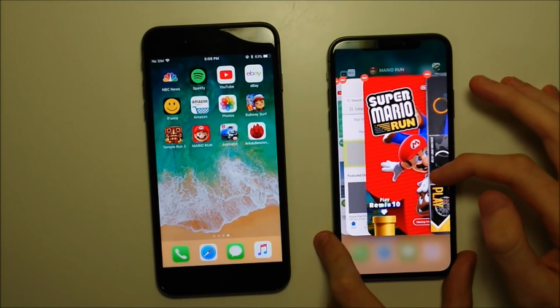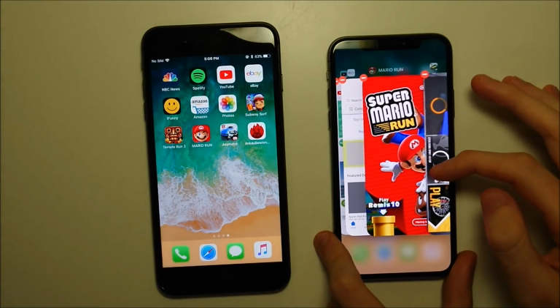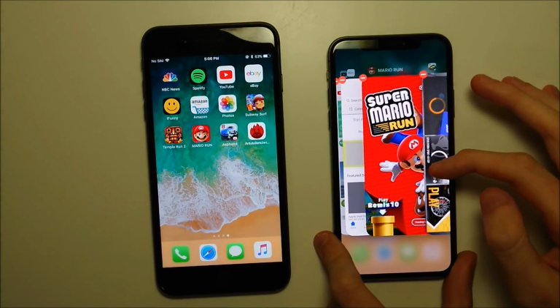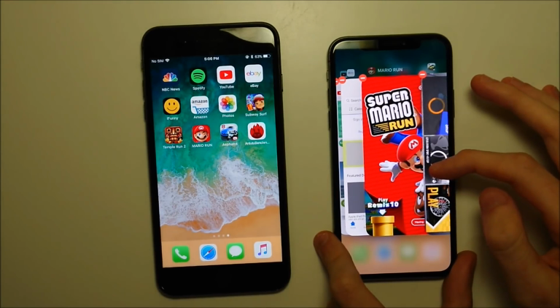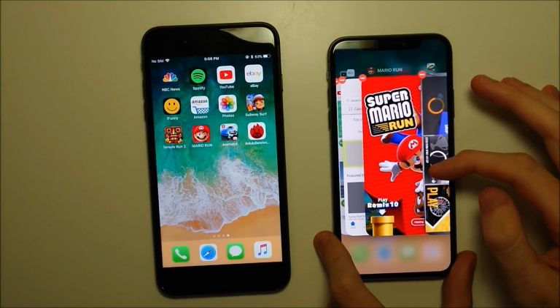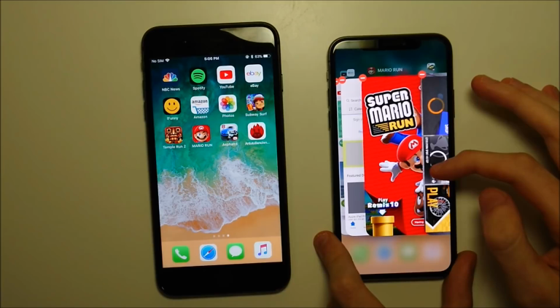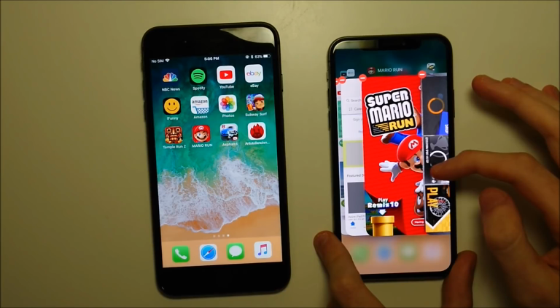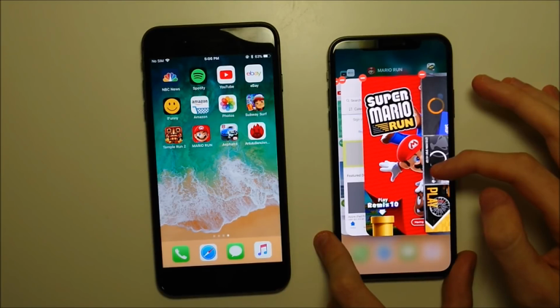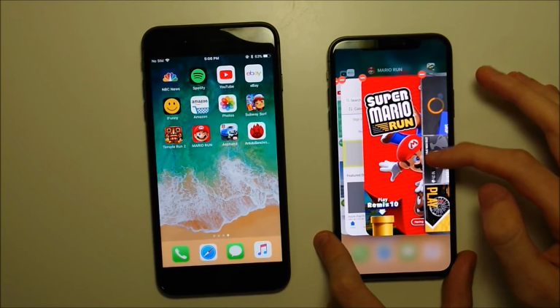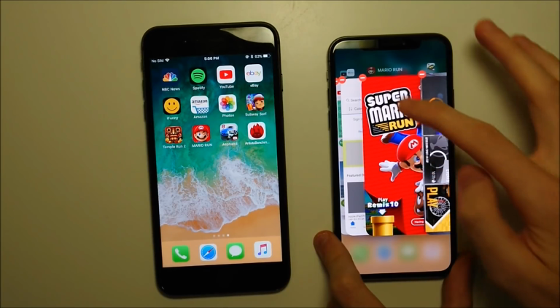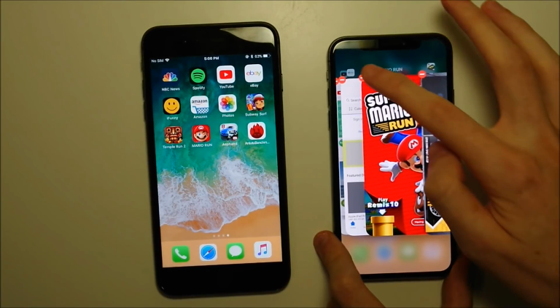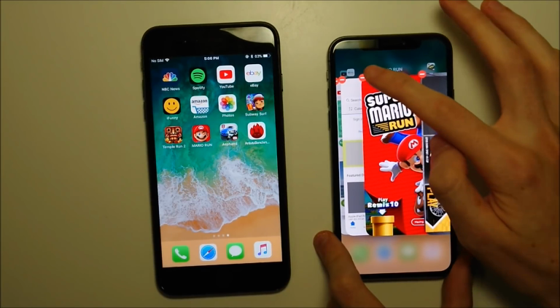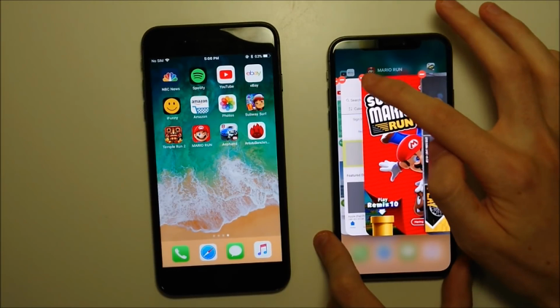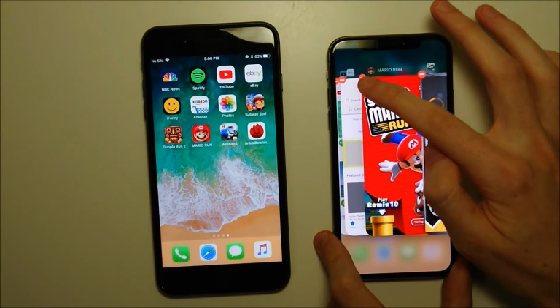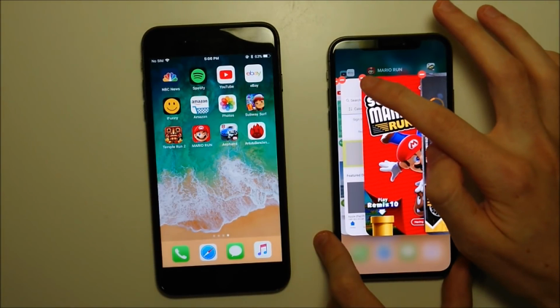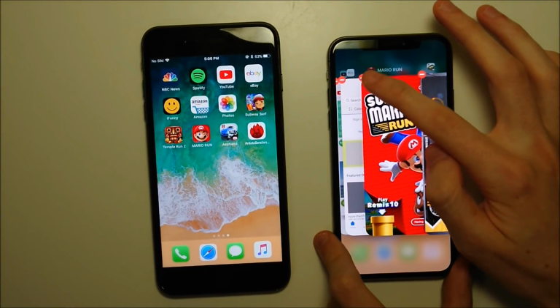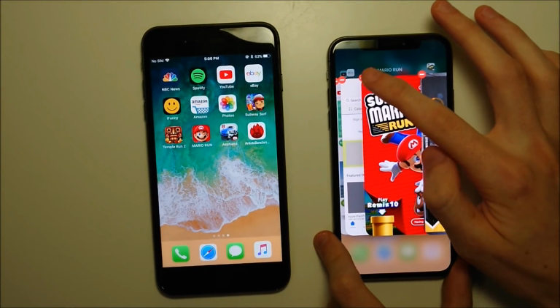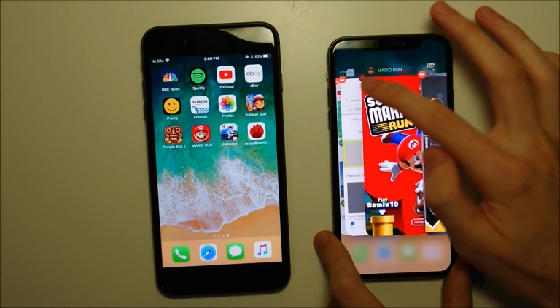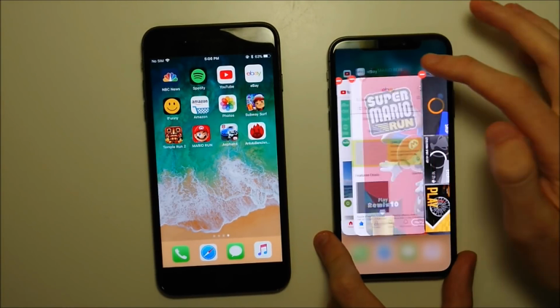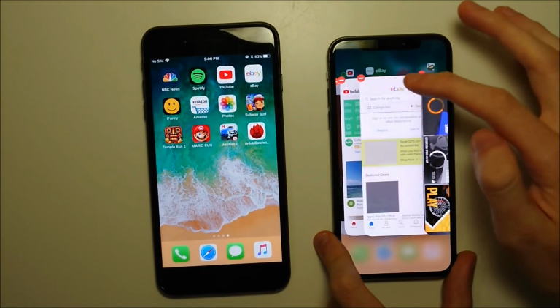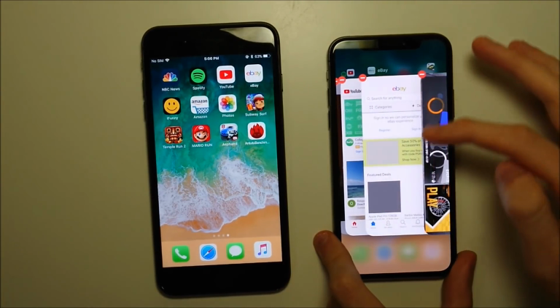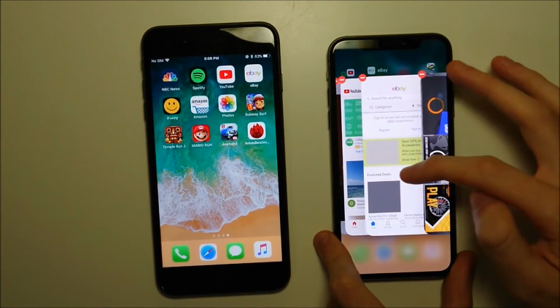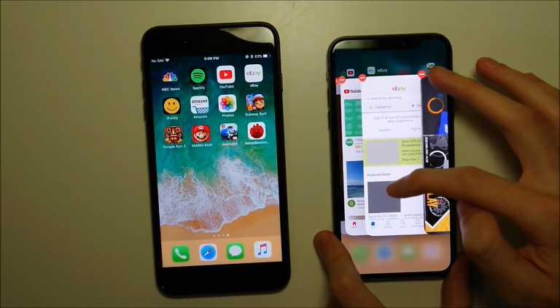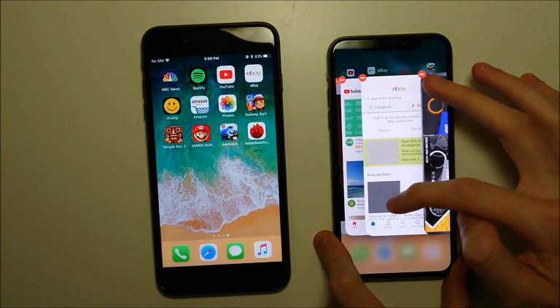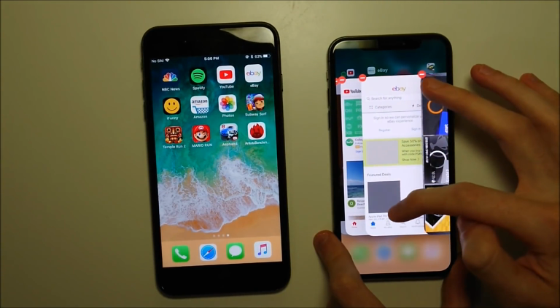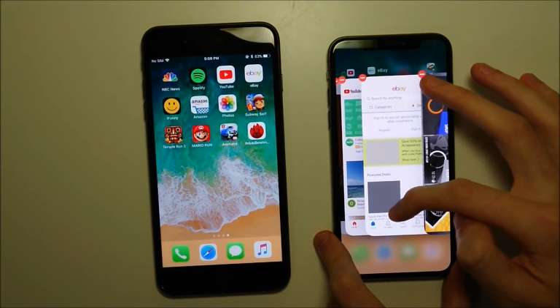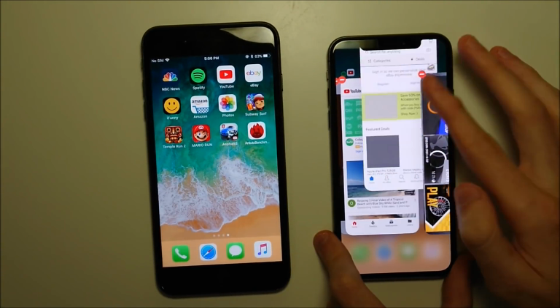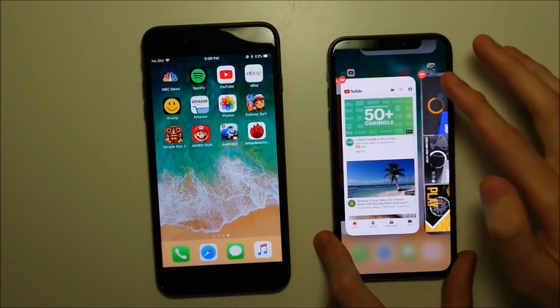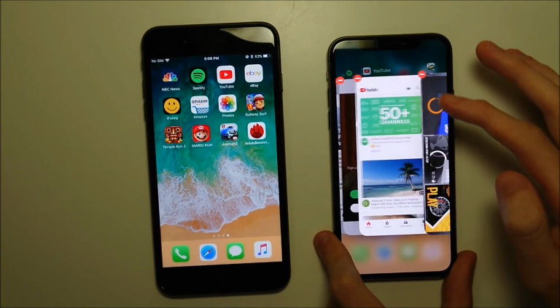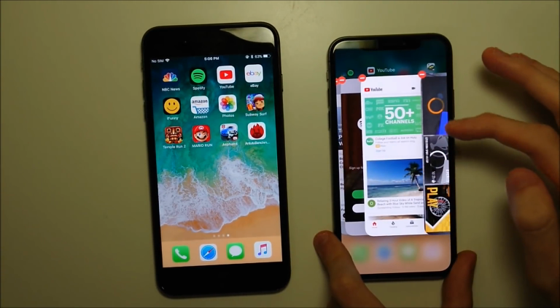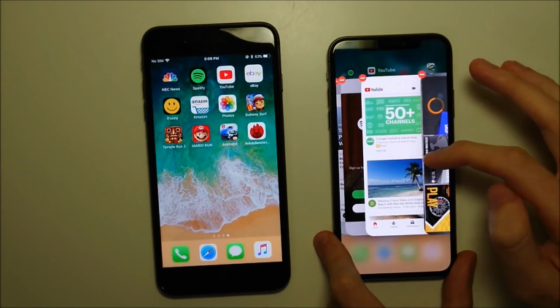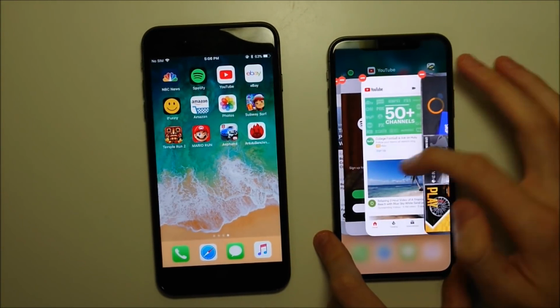At this point you can do one of two things: either press on the red minus marker, or swipe the app up to close it.